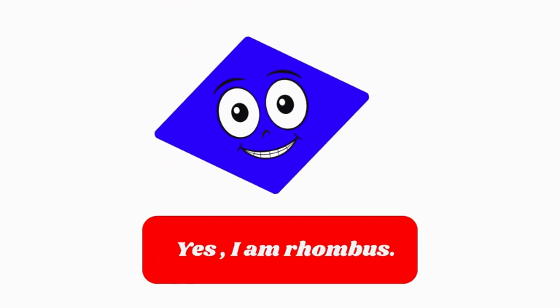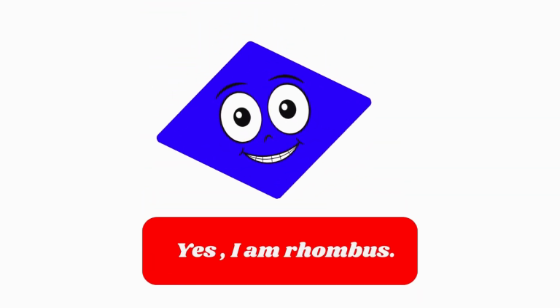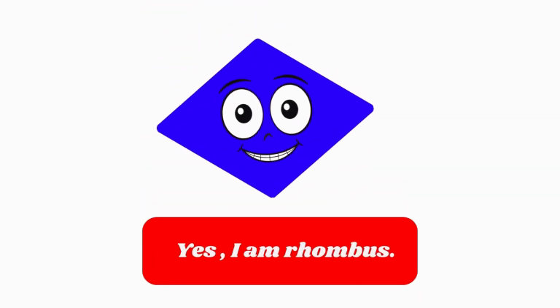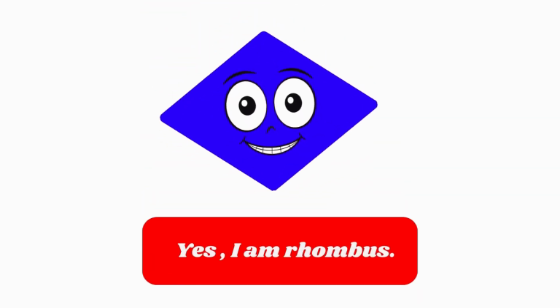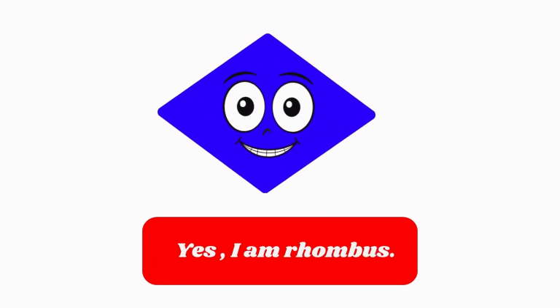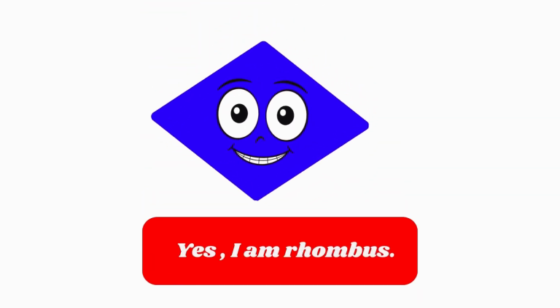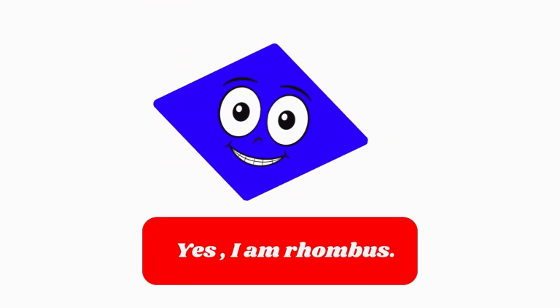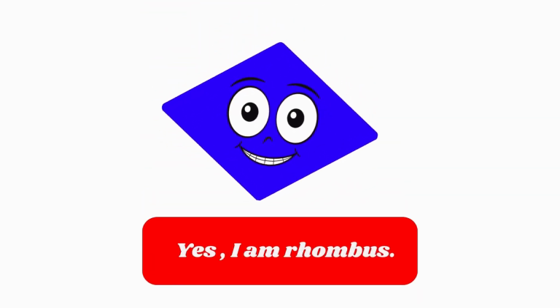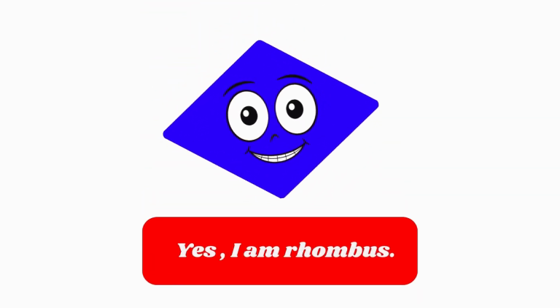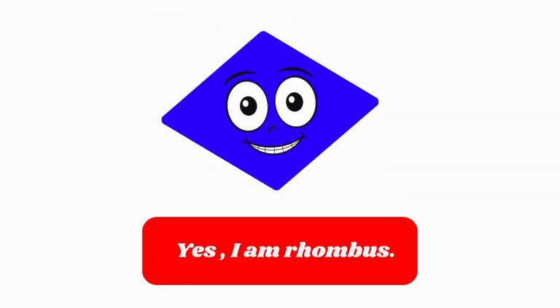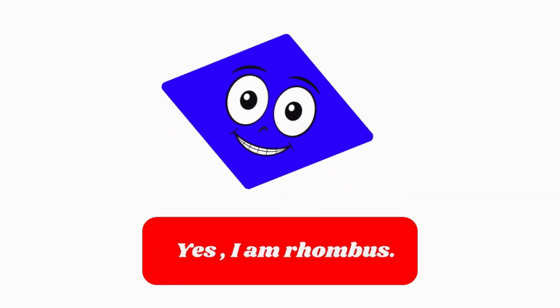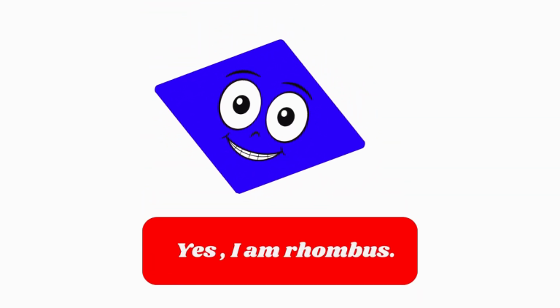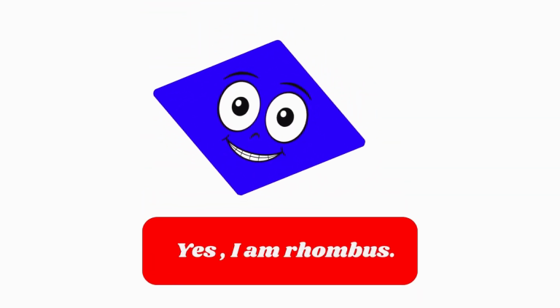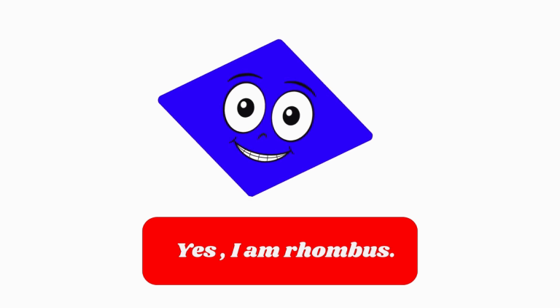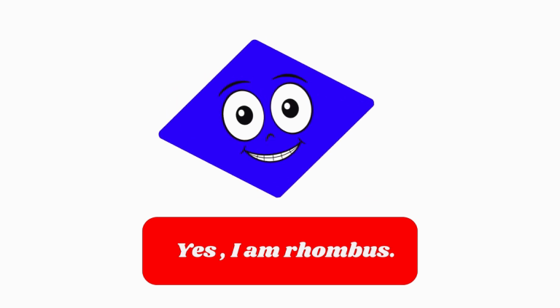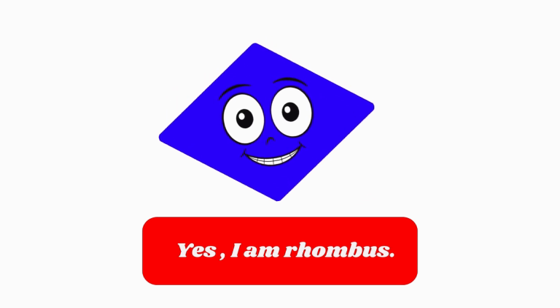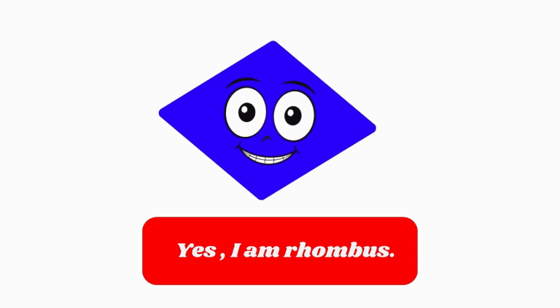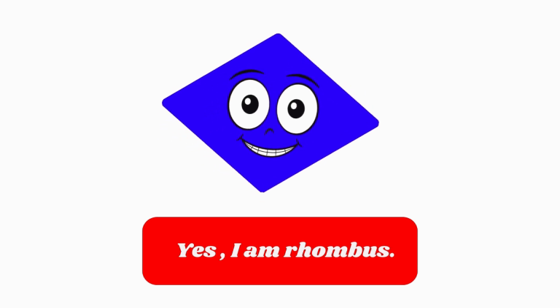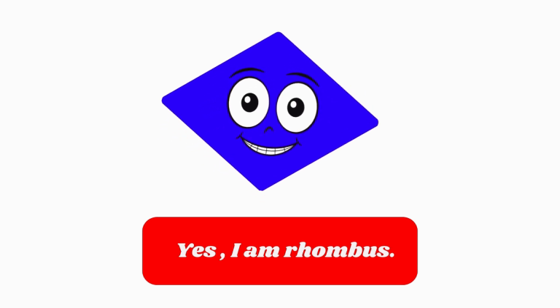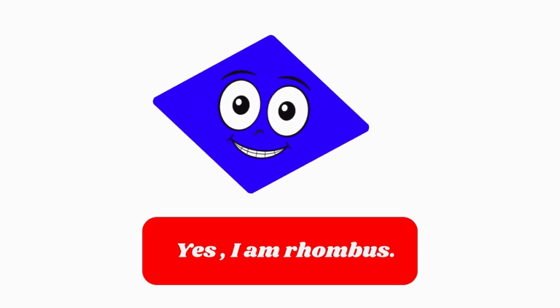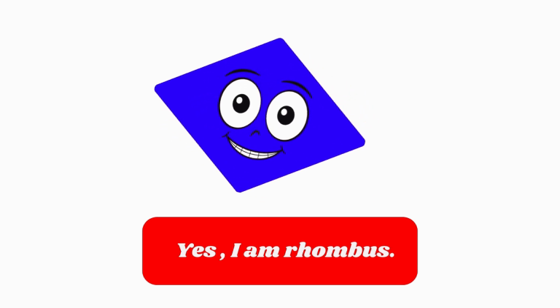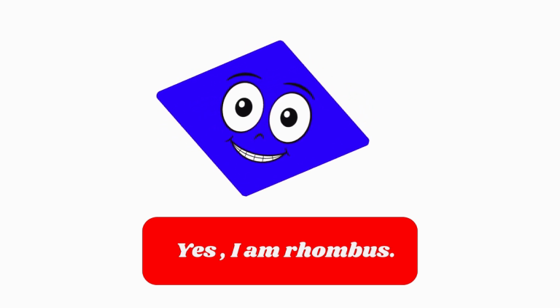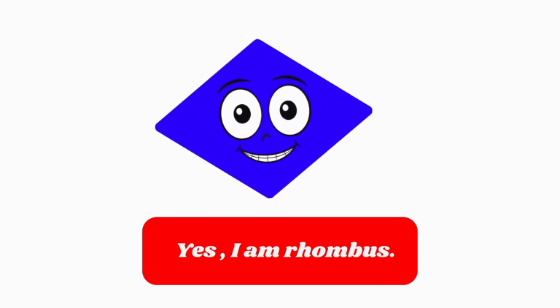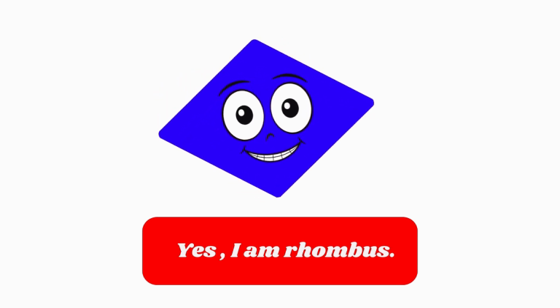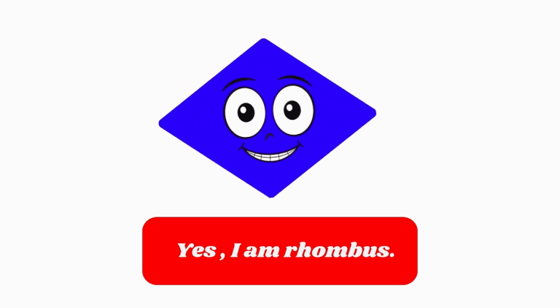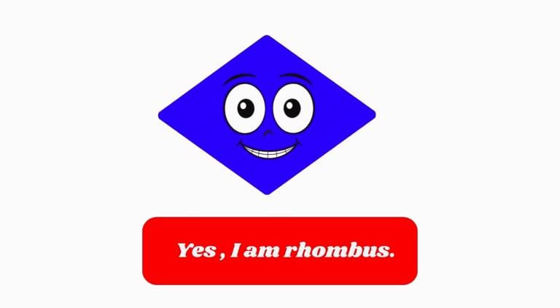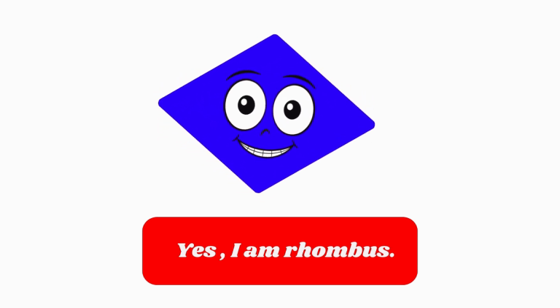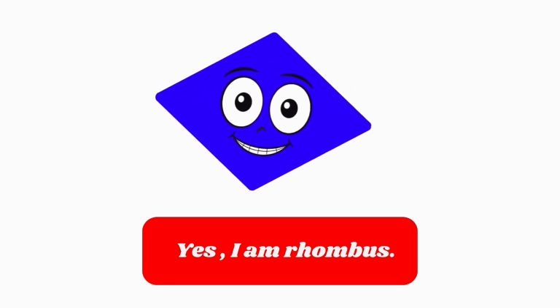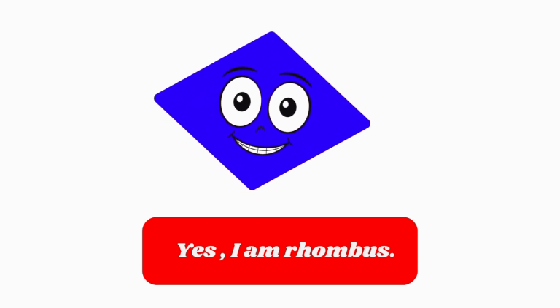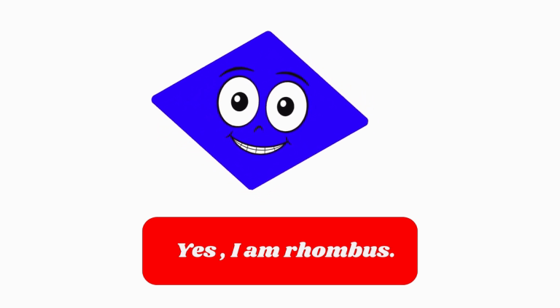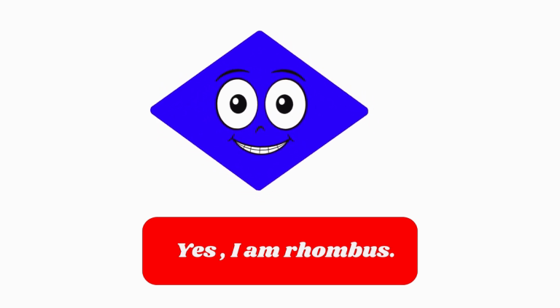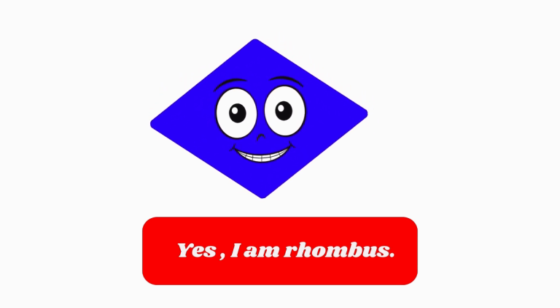Yes, indeed! A rhombus is a special shape with four equal sides! You're doing amazing!